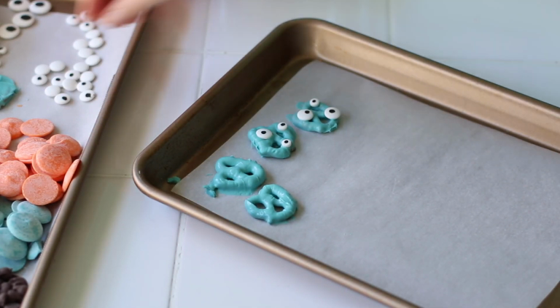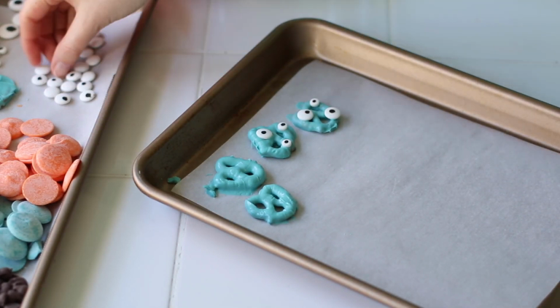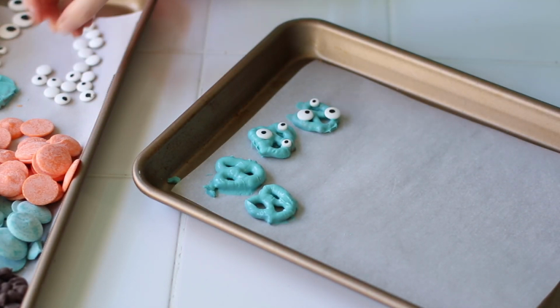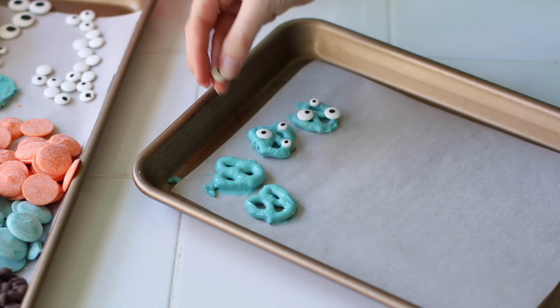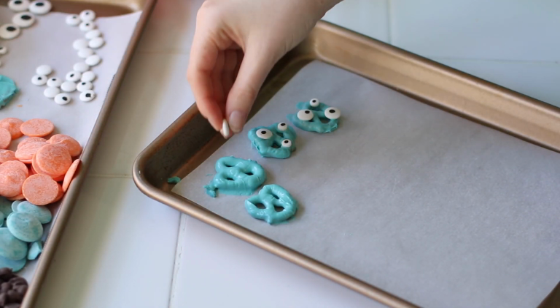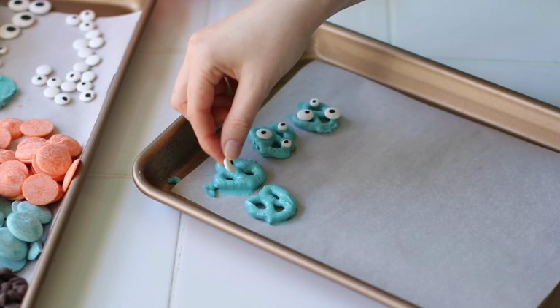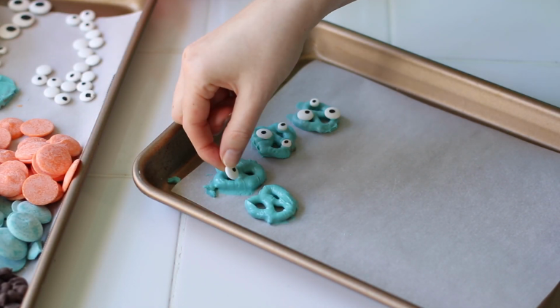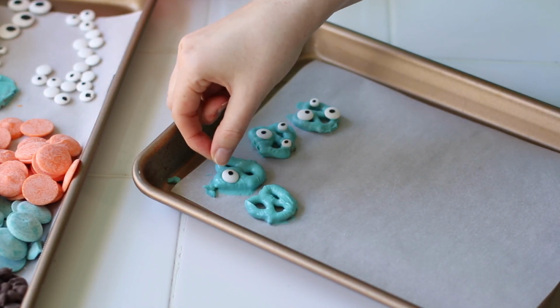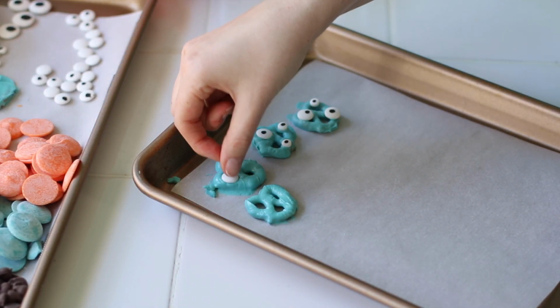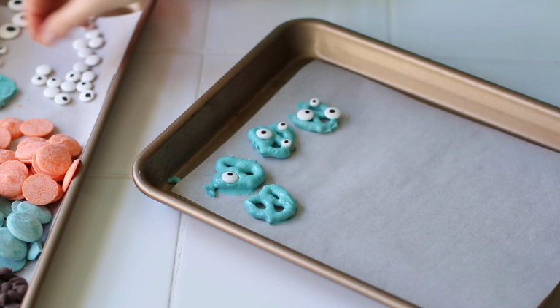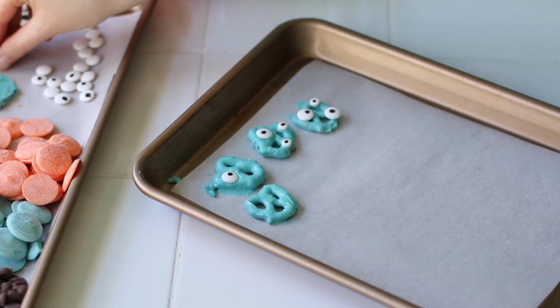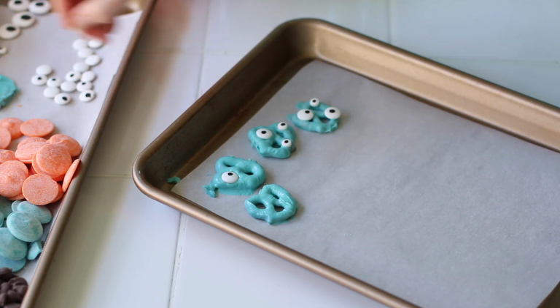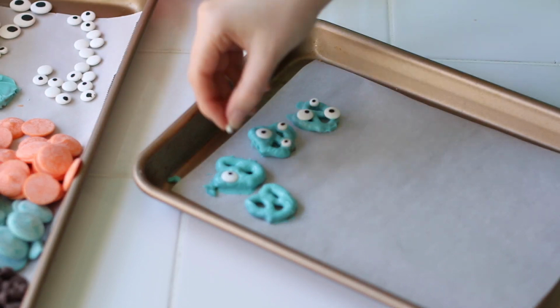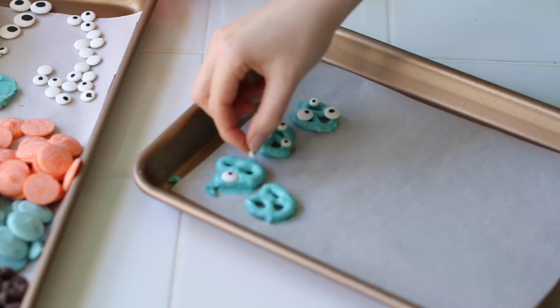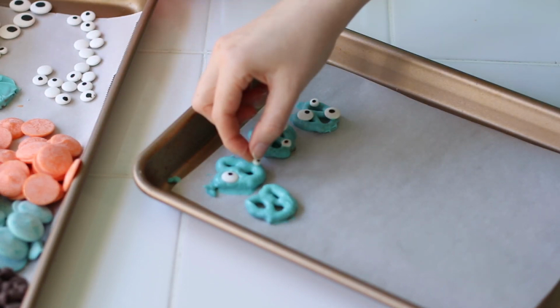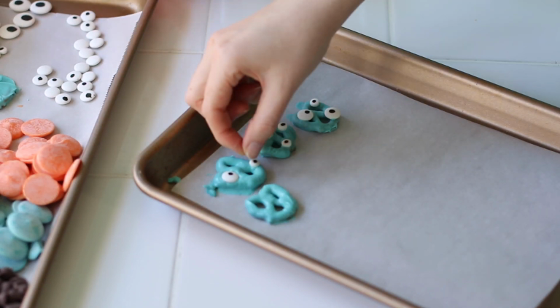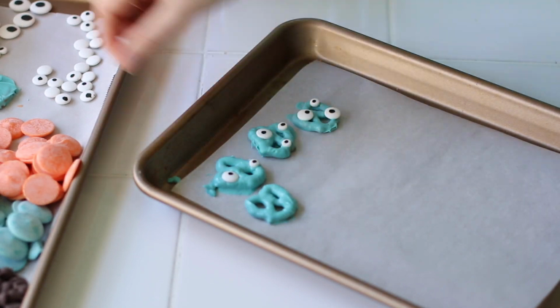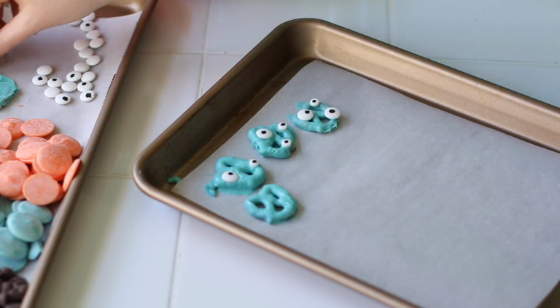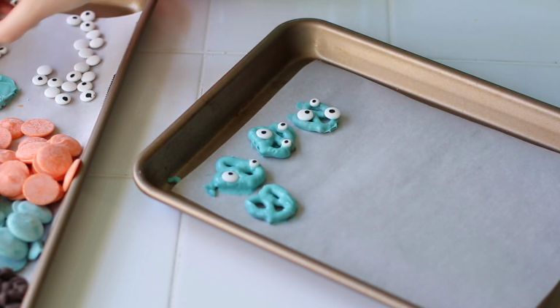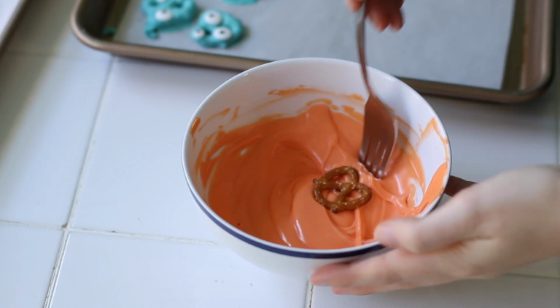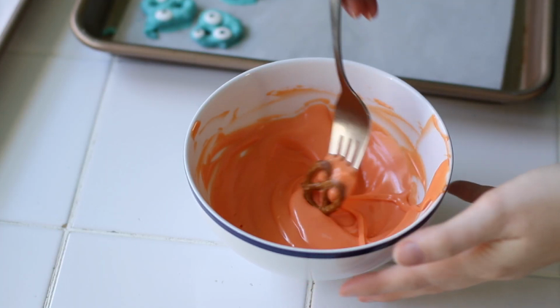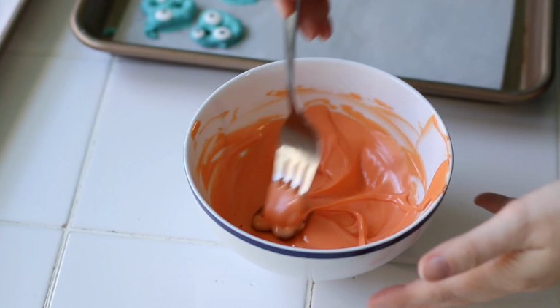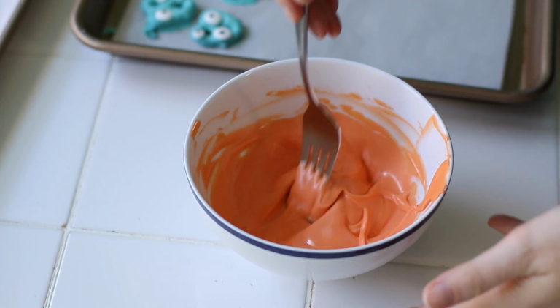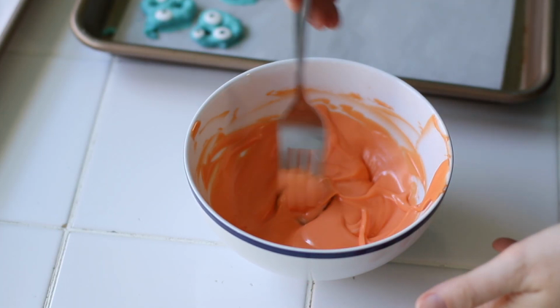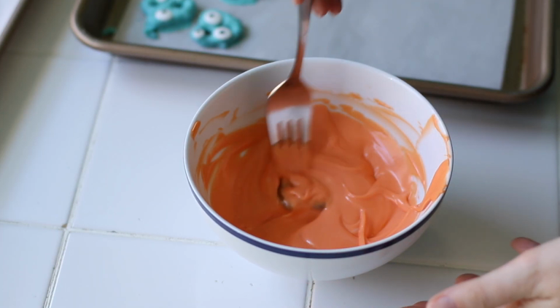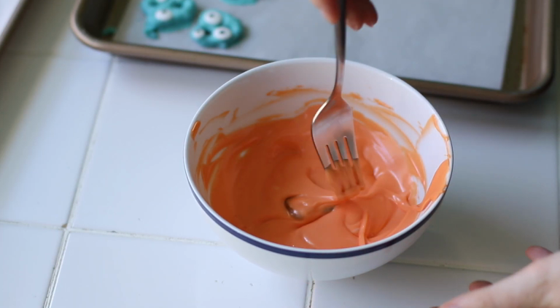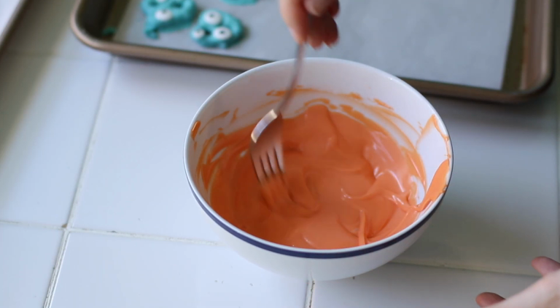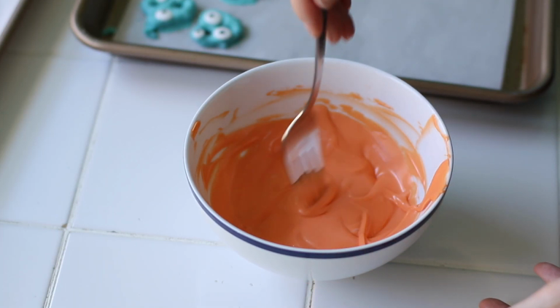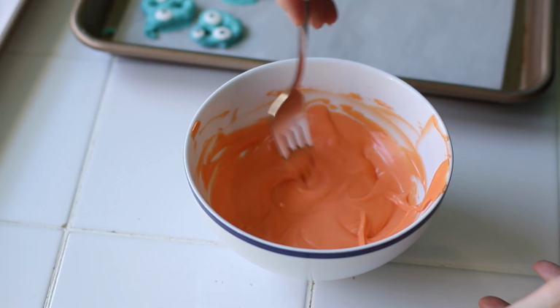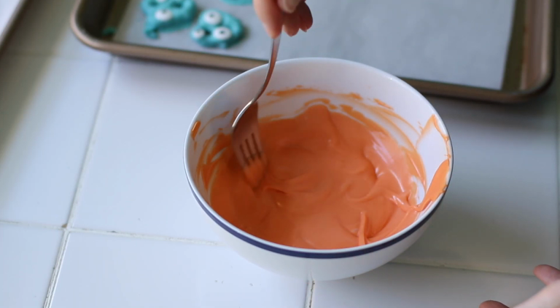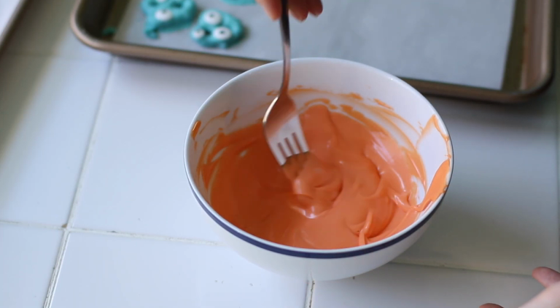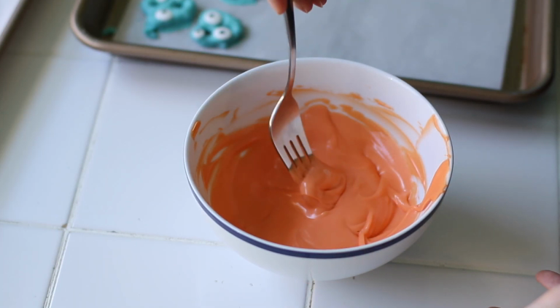If you just let them sit out, the eyes are not going to stick on. Then I'm just going to repeat the process for the orange color.